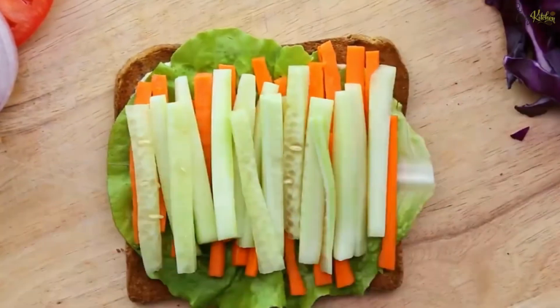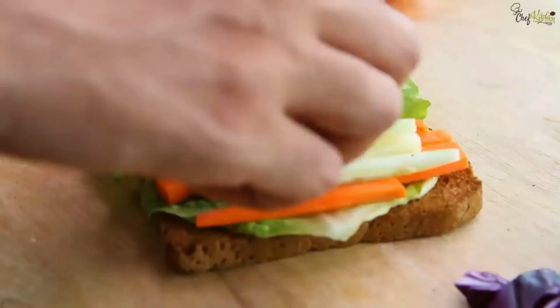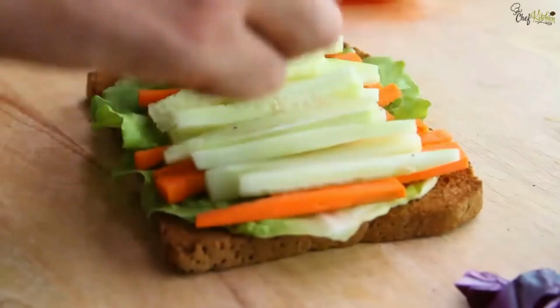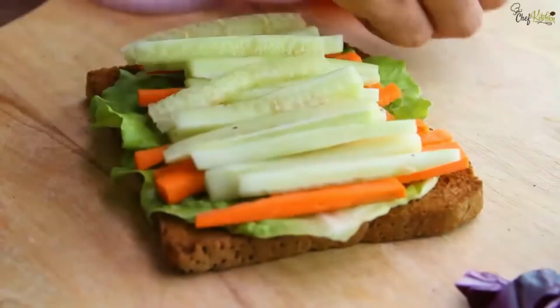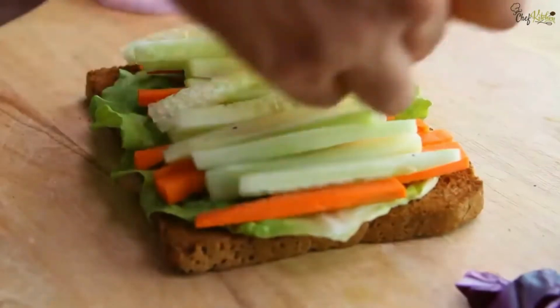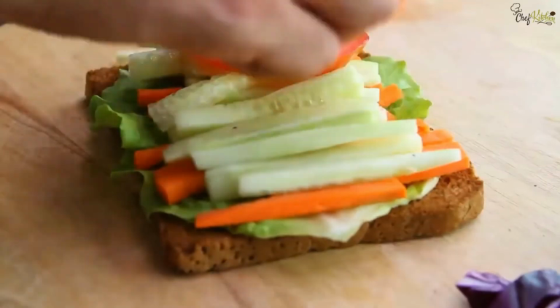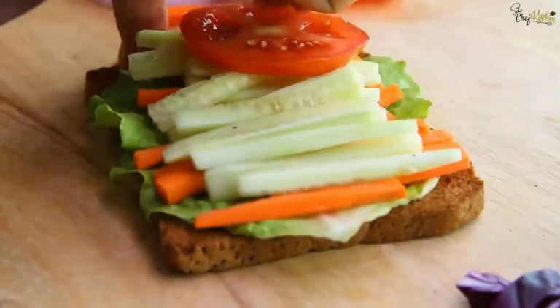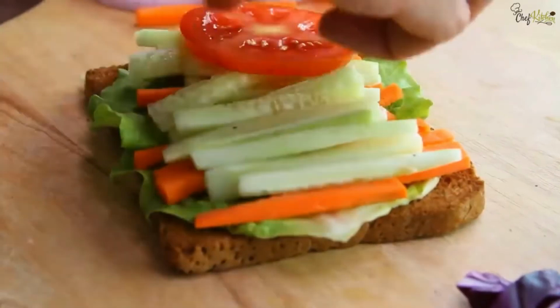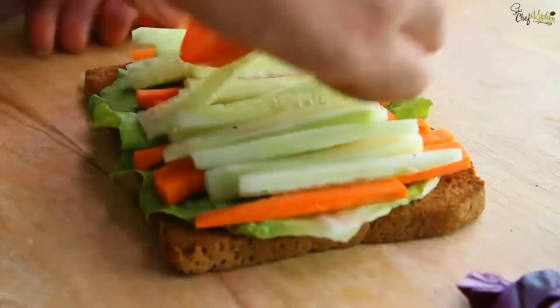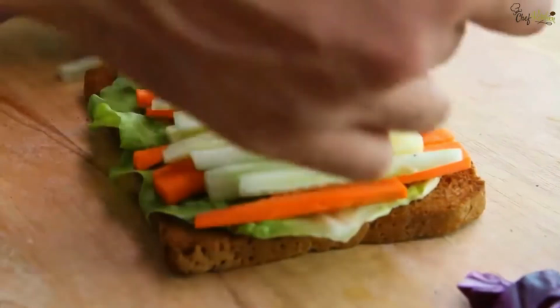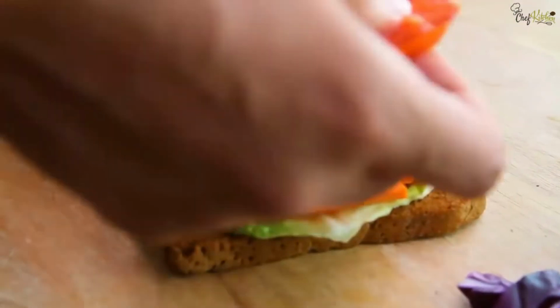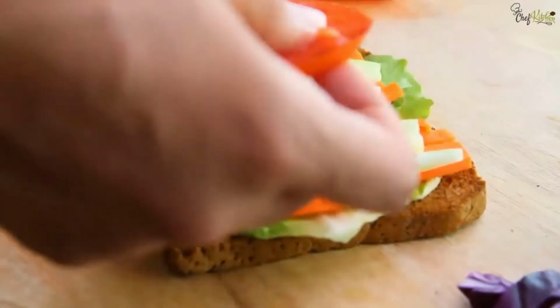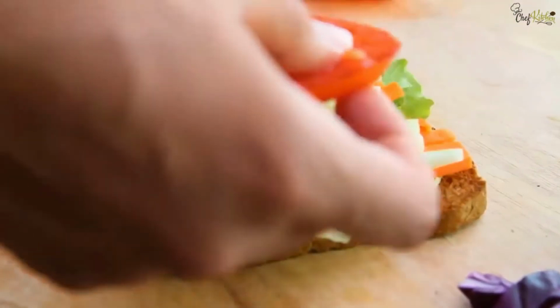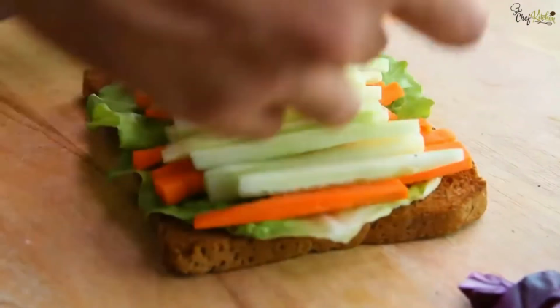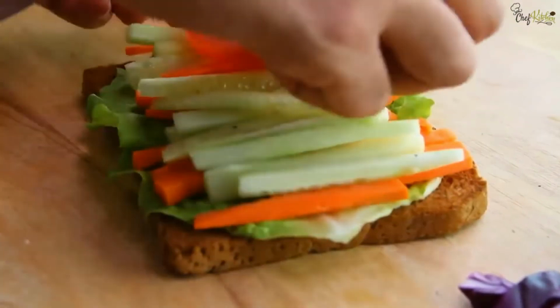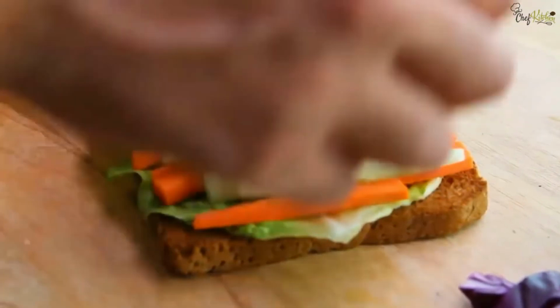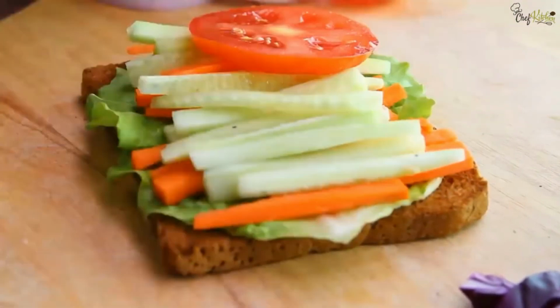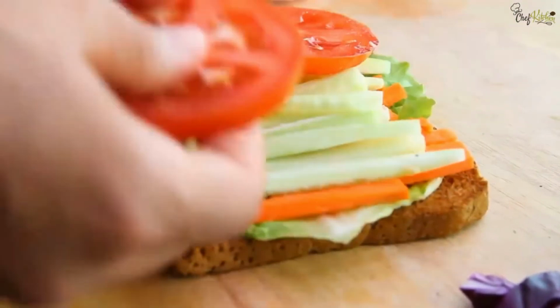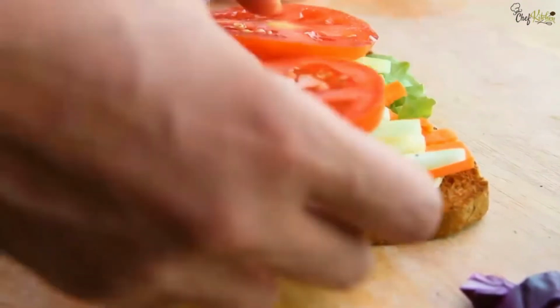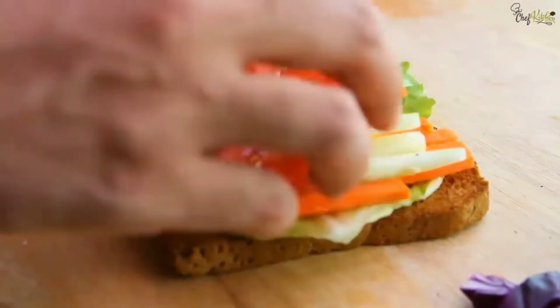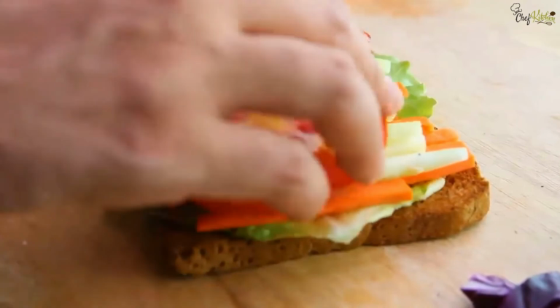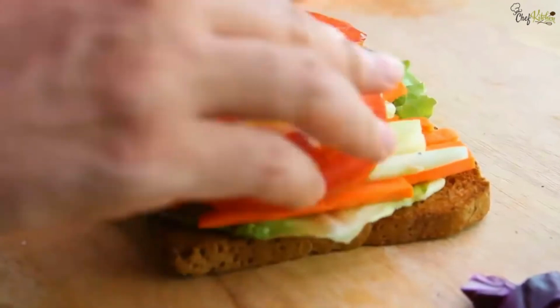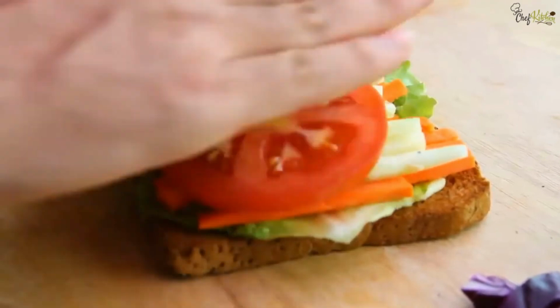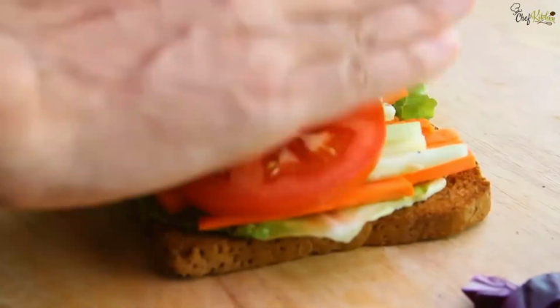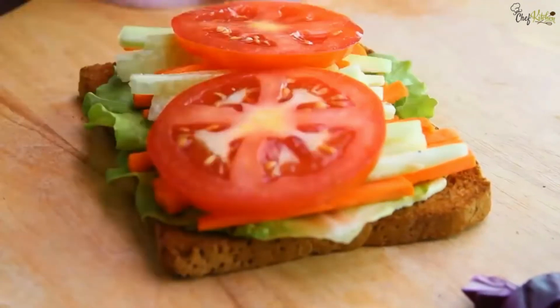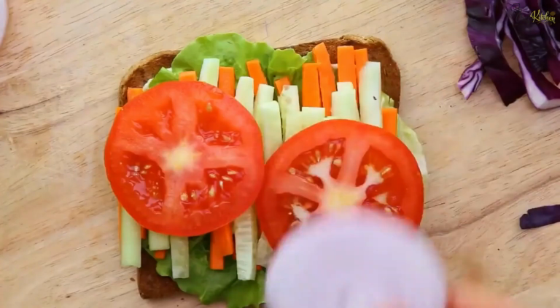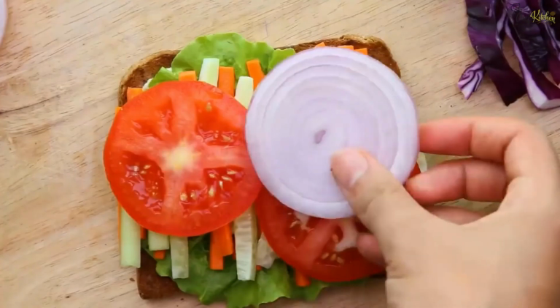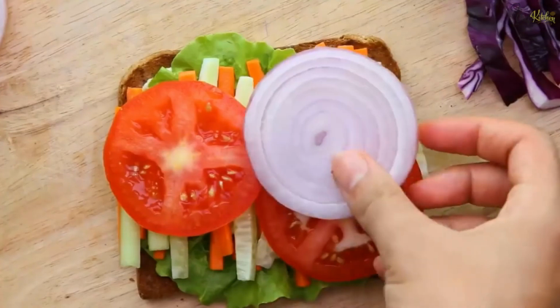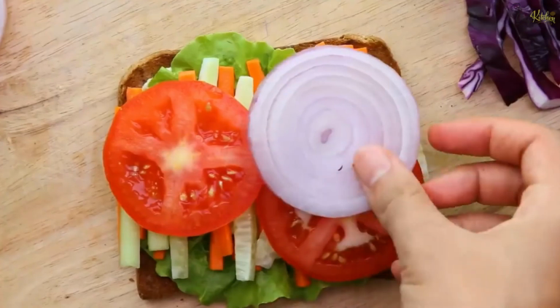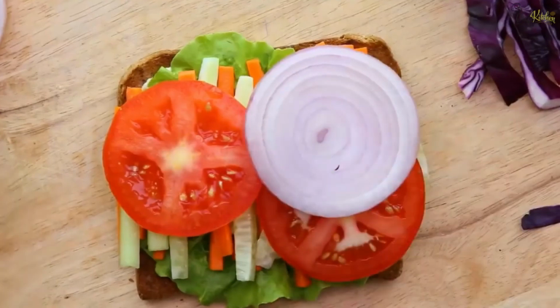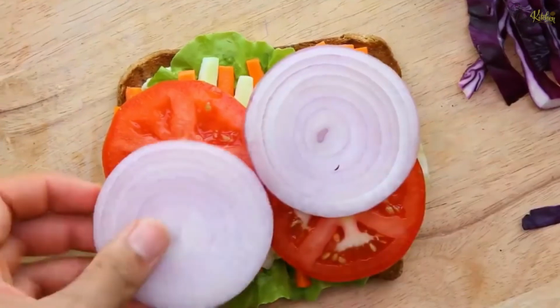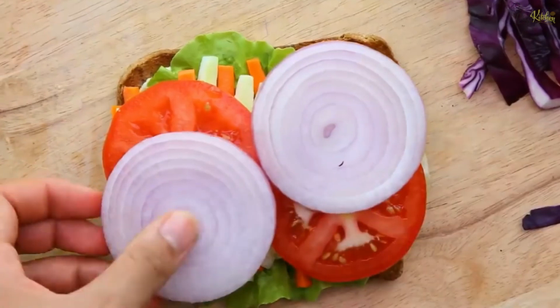Then put some red cabbage pieces and the remaining romaine lettuce leaf, then place the remaining bread slice on top and gently press it.